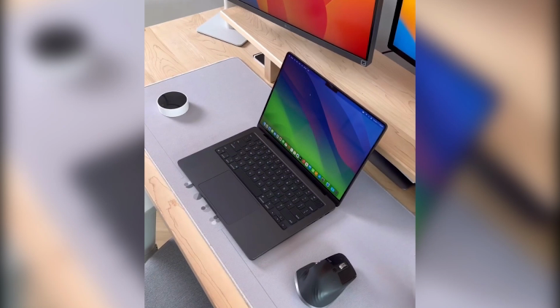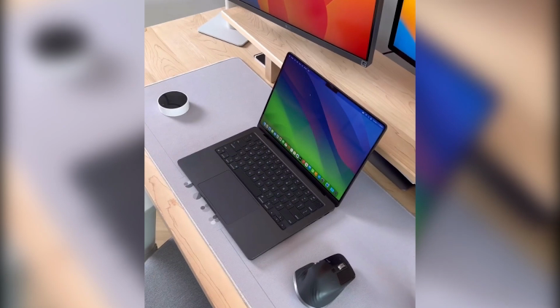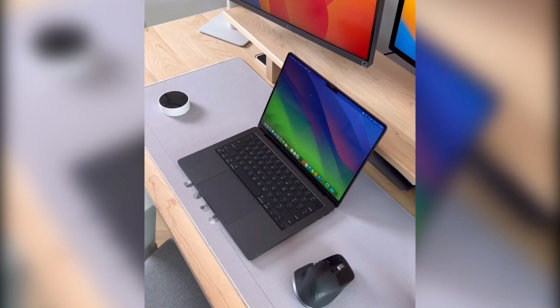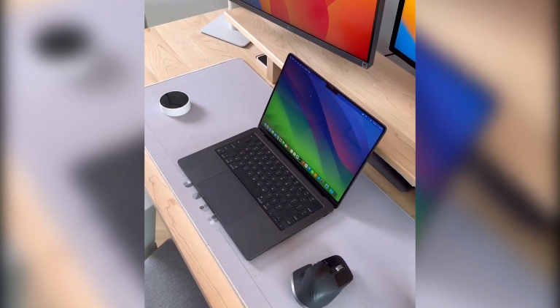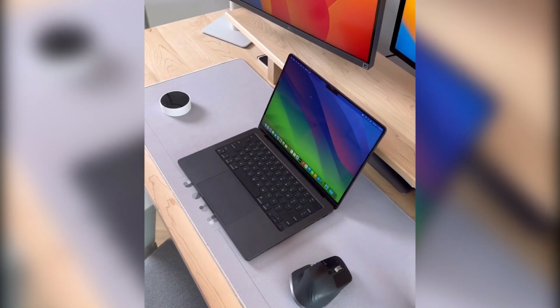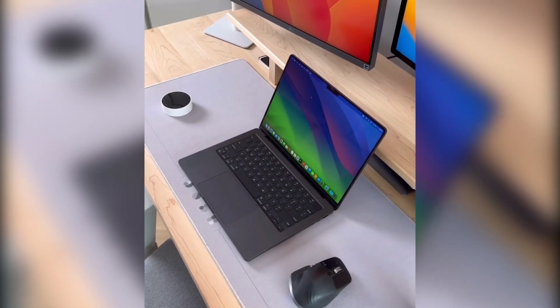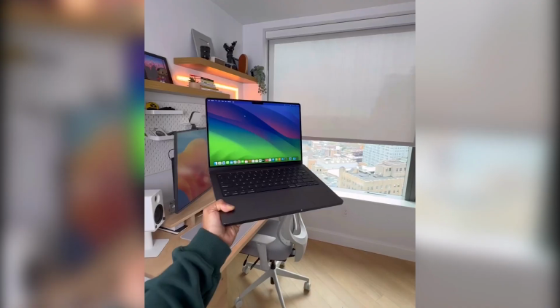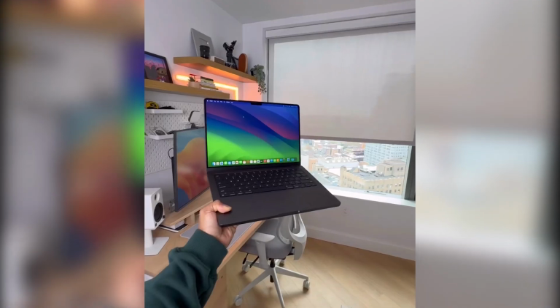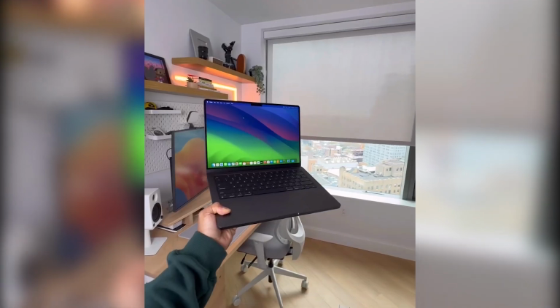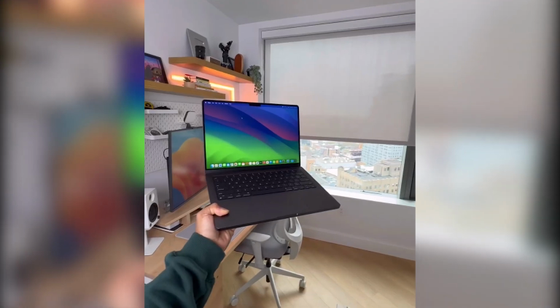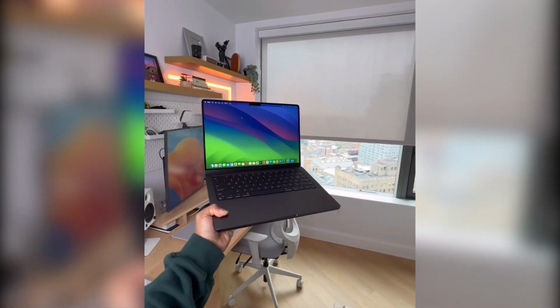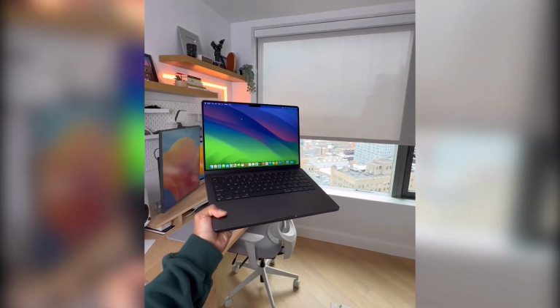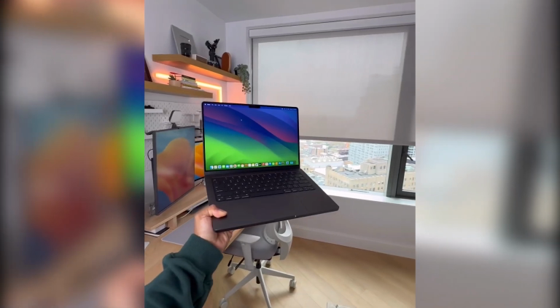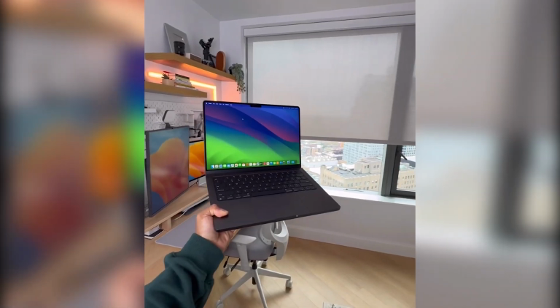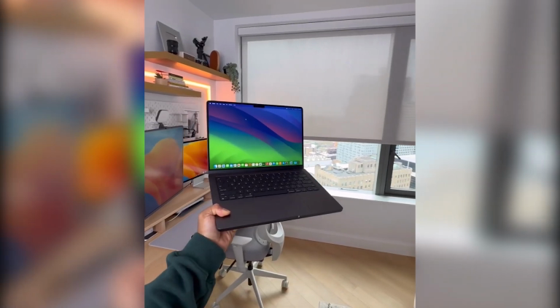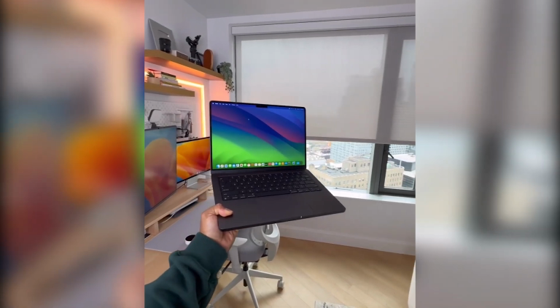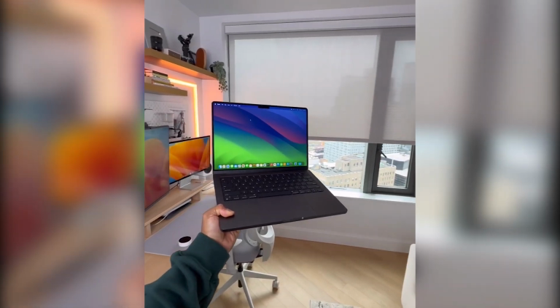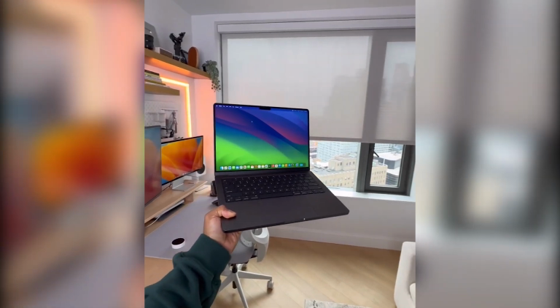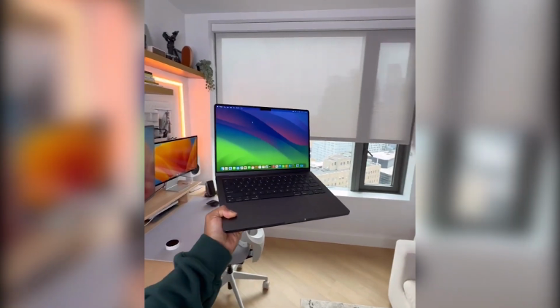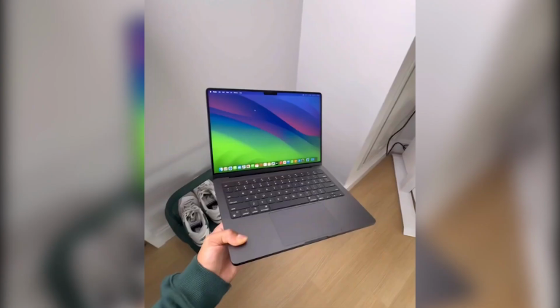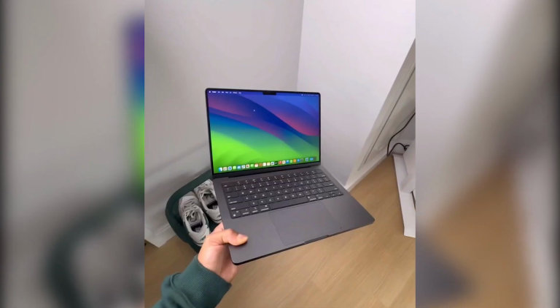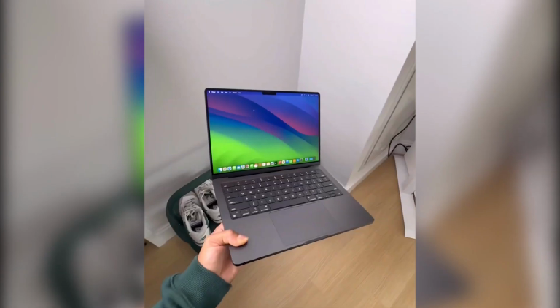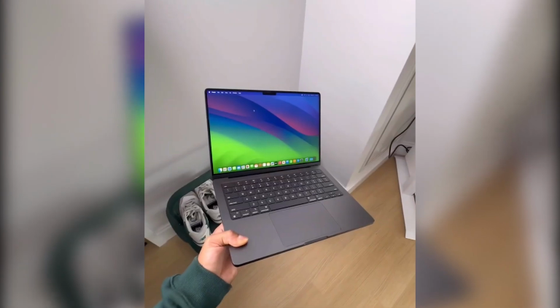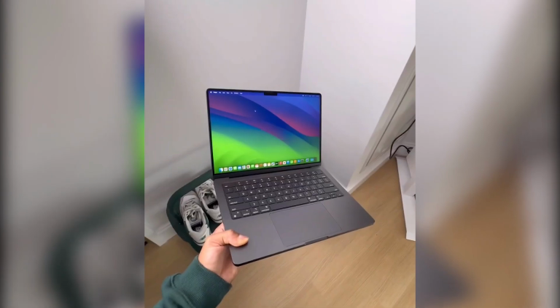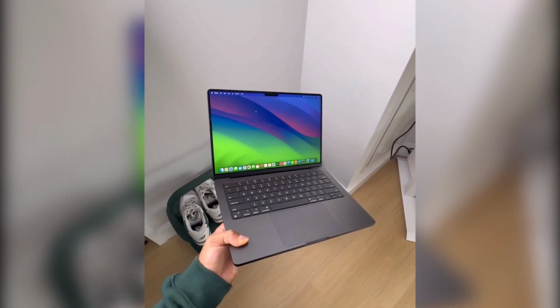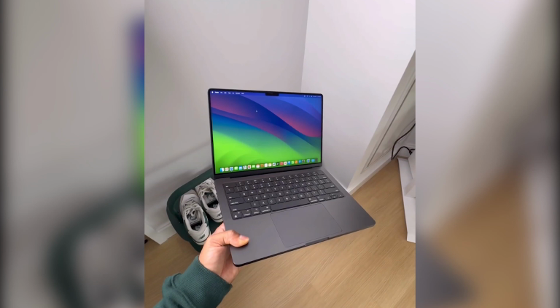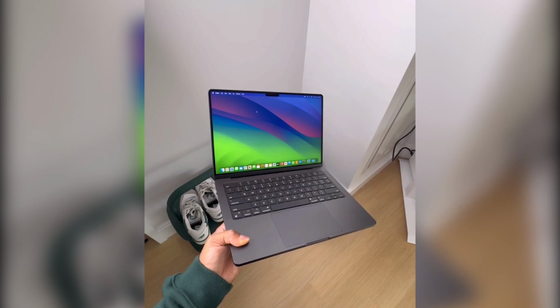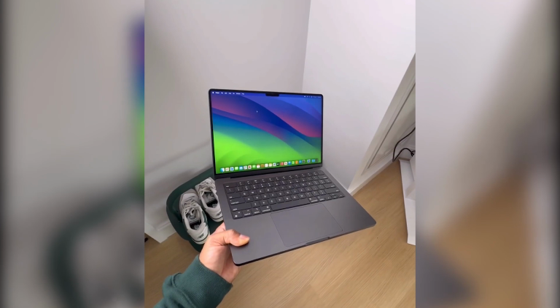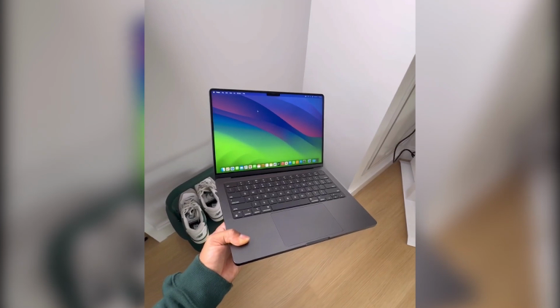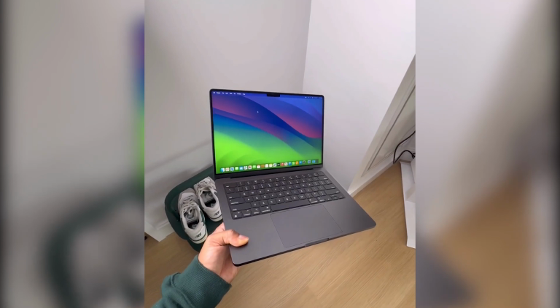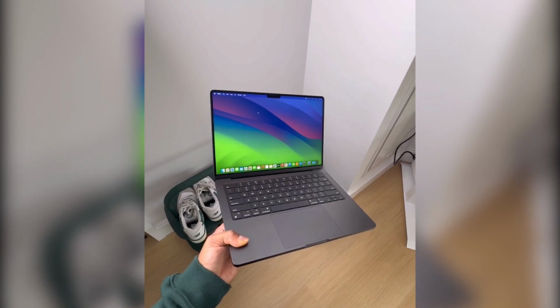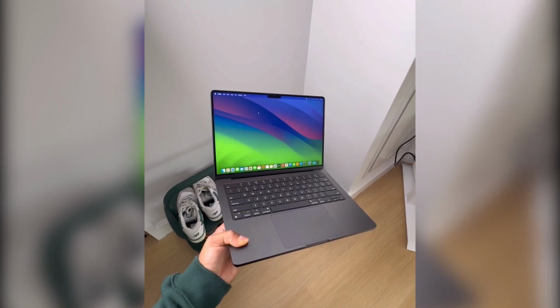Both laptops, each in their category, reflect Apple's commitment to excellence and technology innovation.